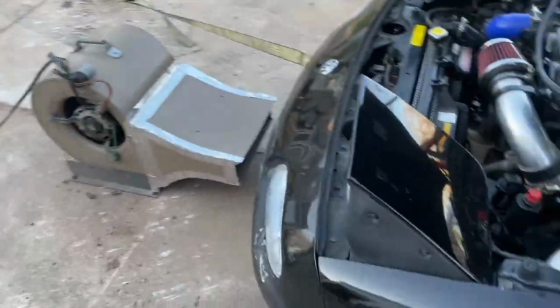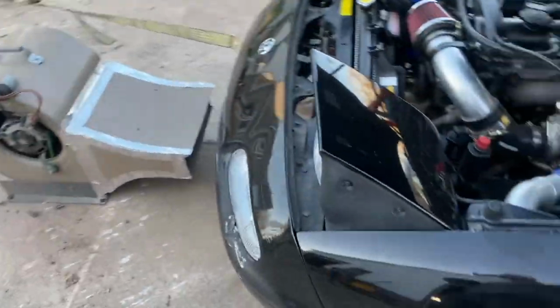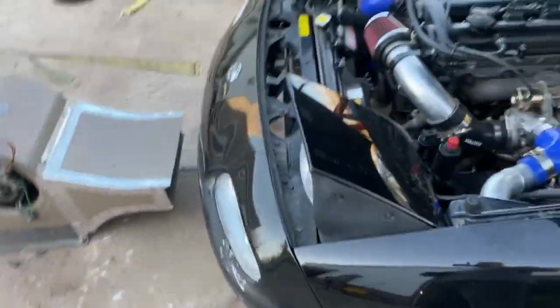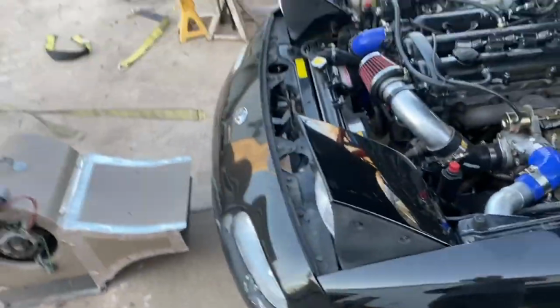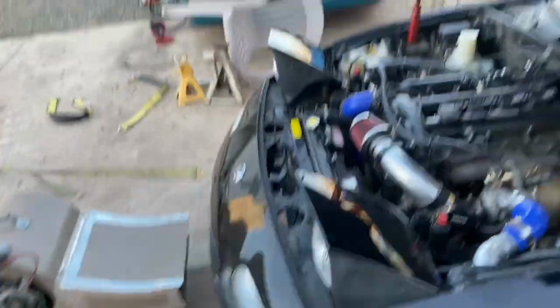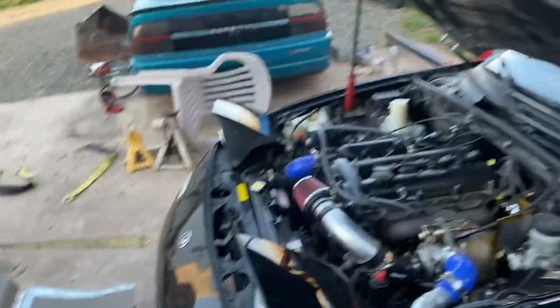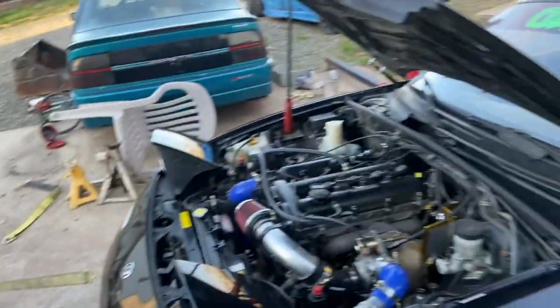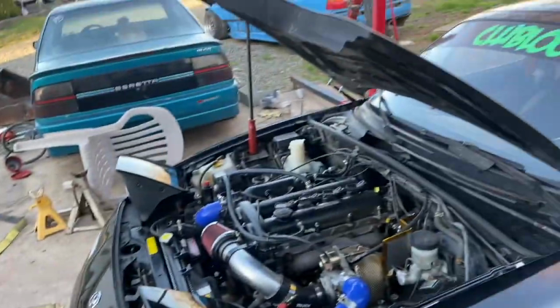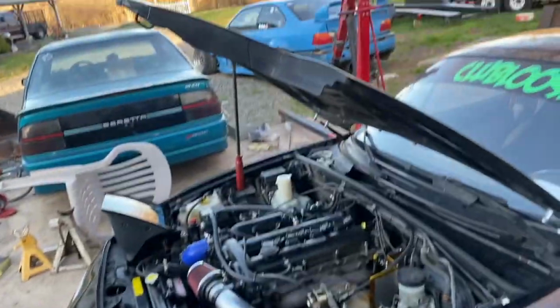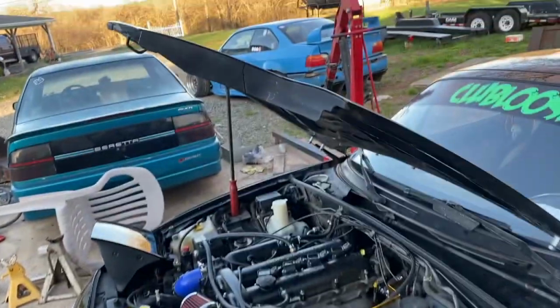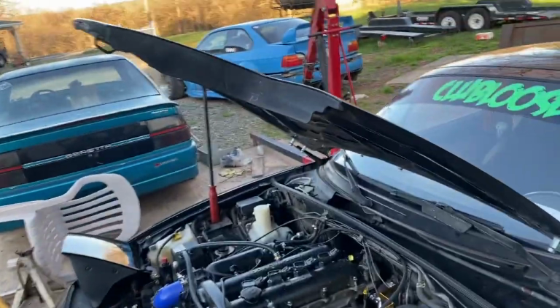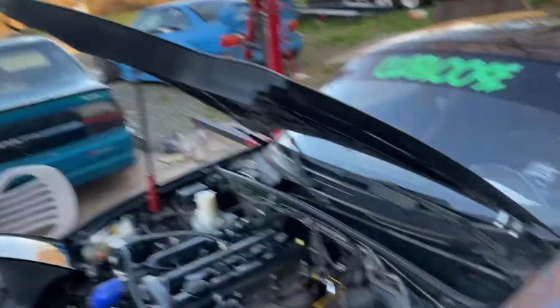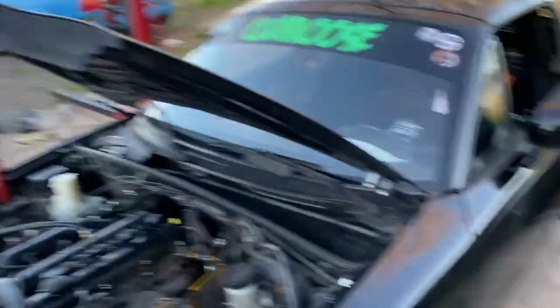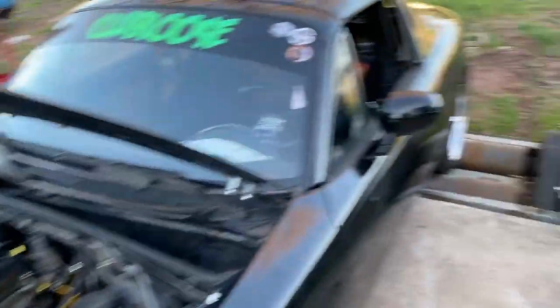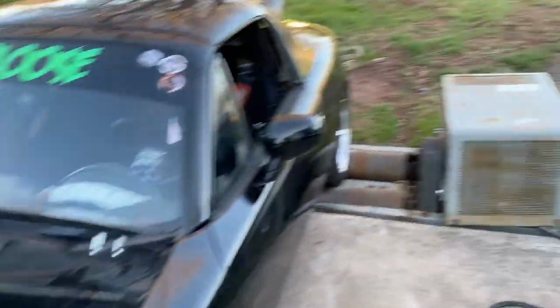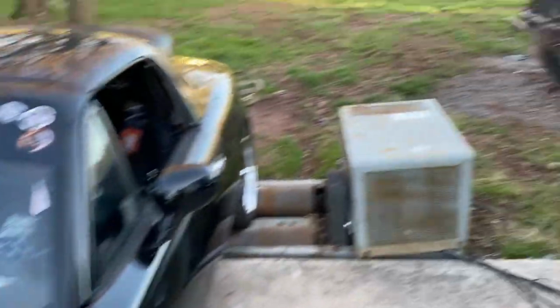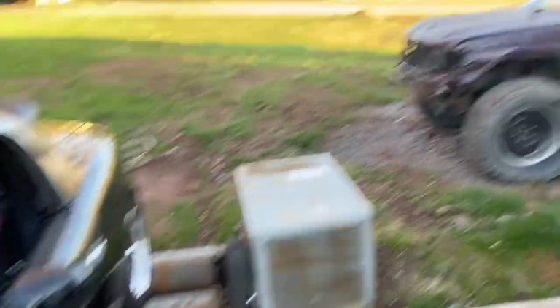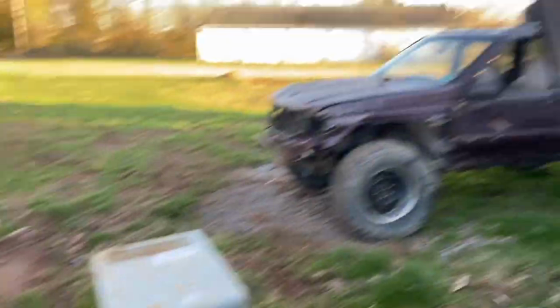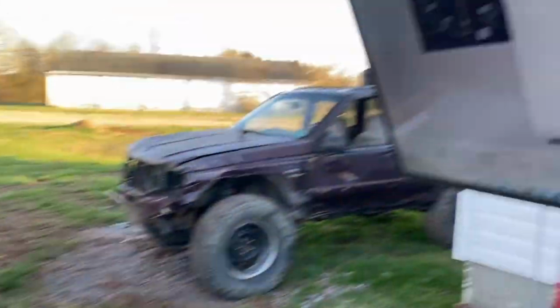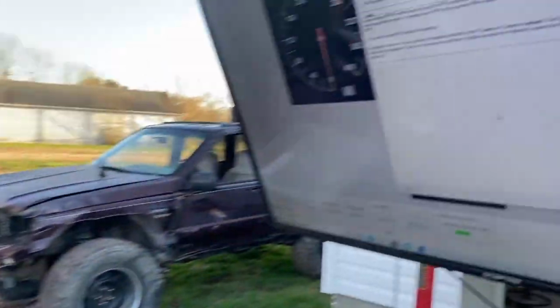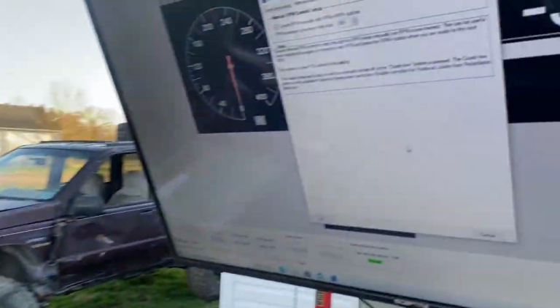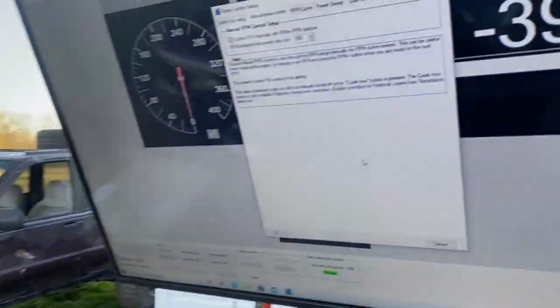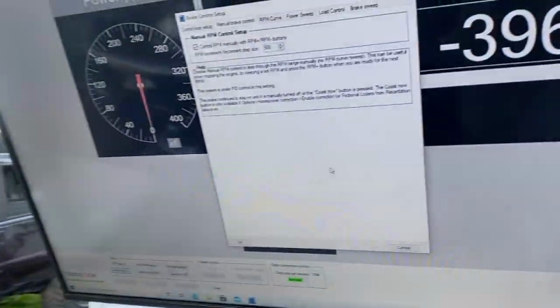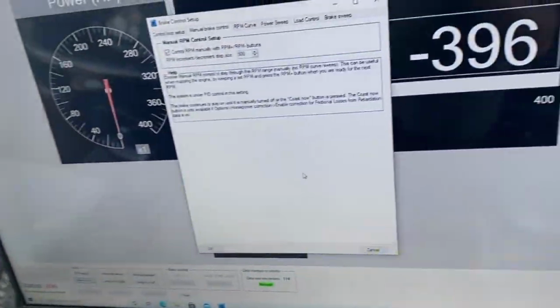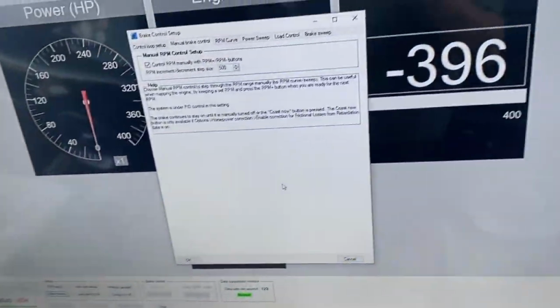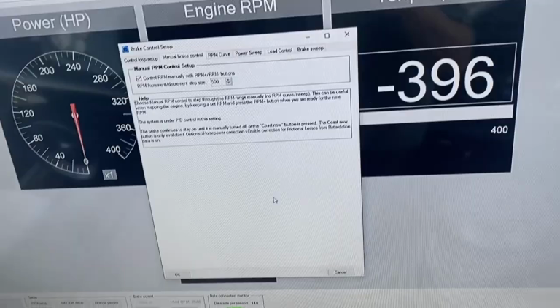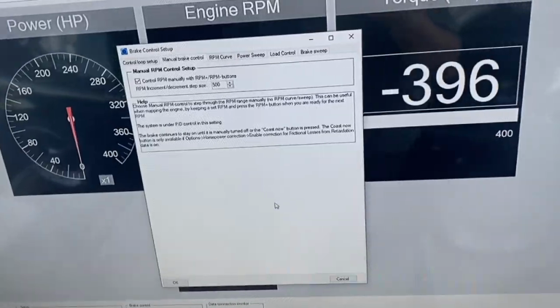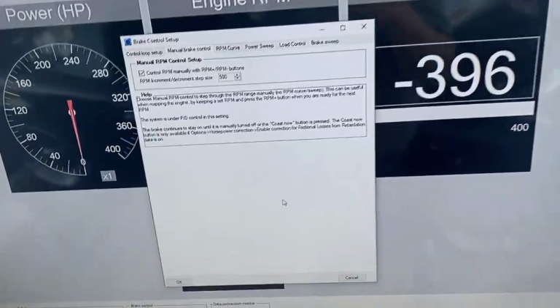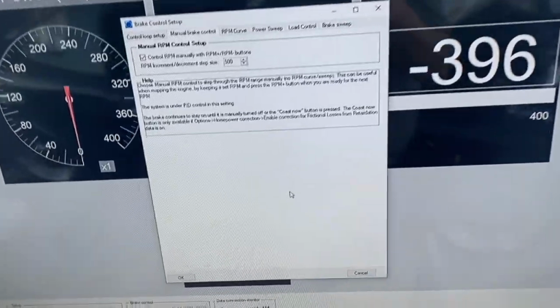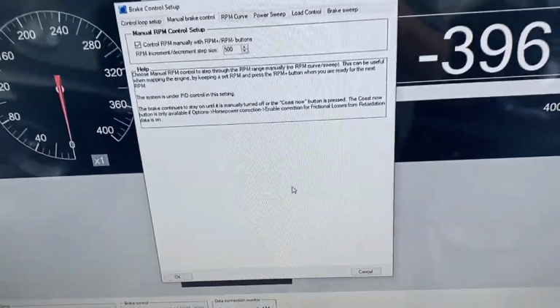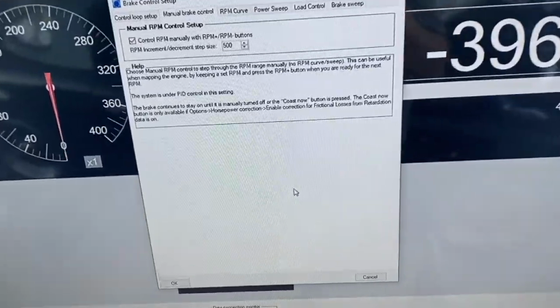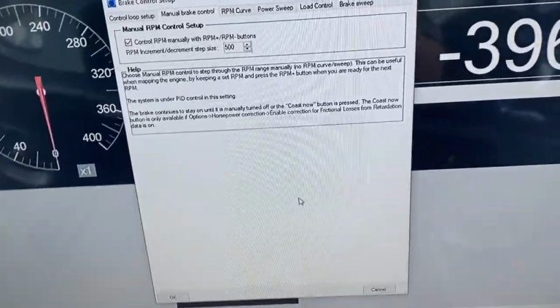Car's strapped down, dyno's set up. I'm just setting up the eddy brake on the dyno.